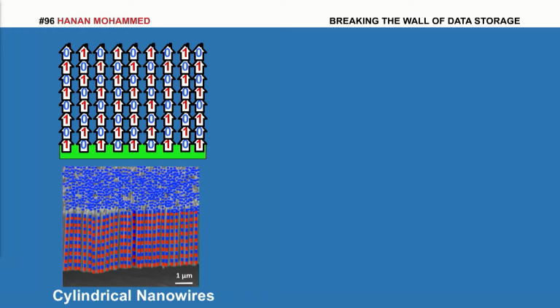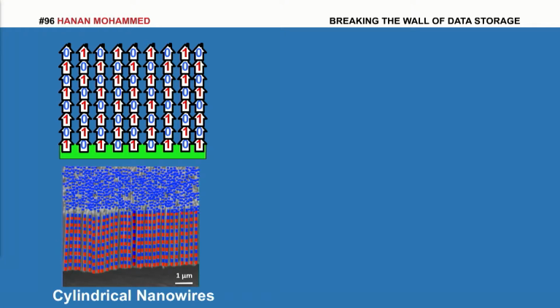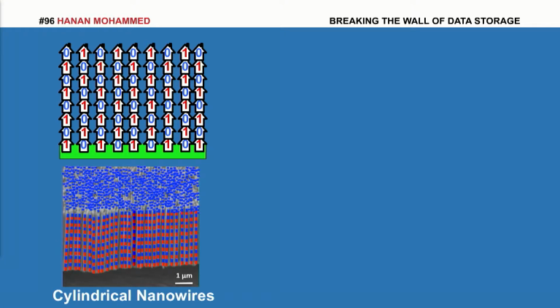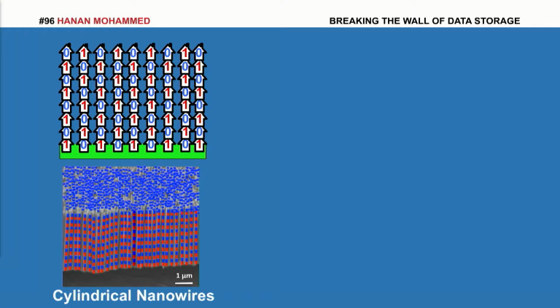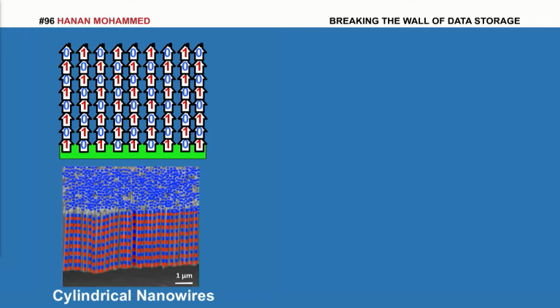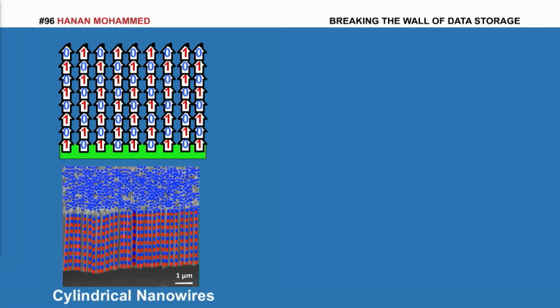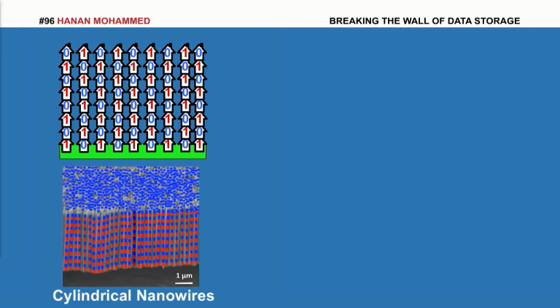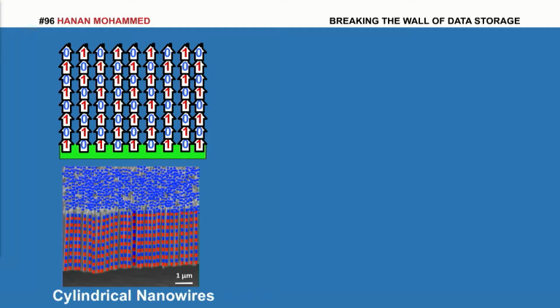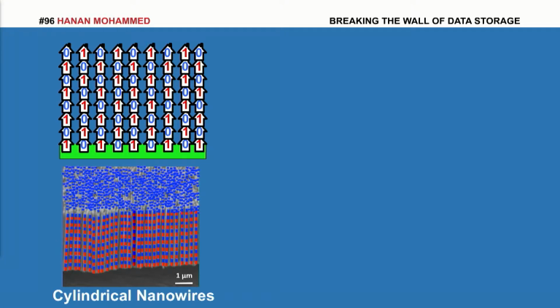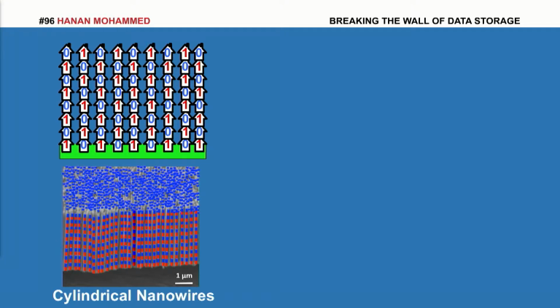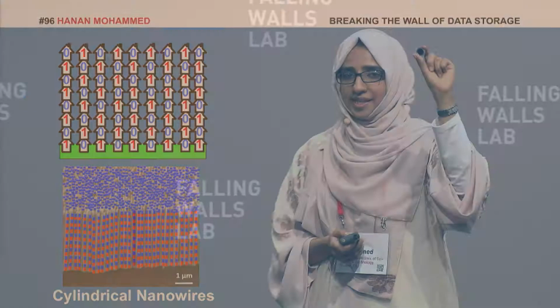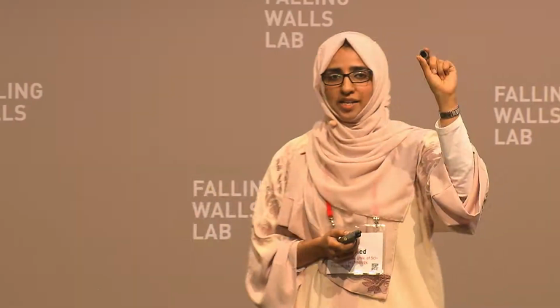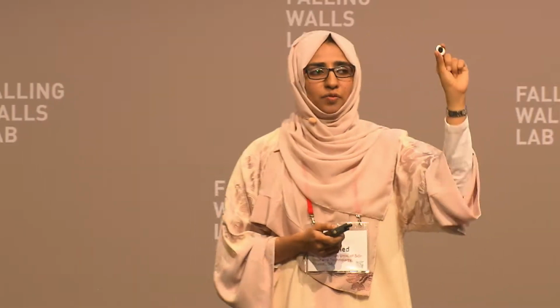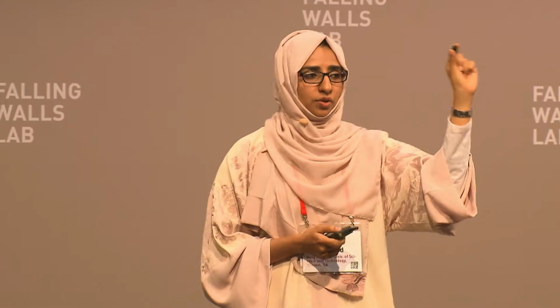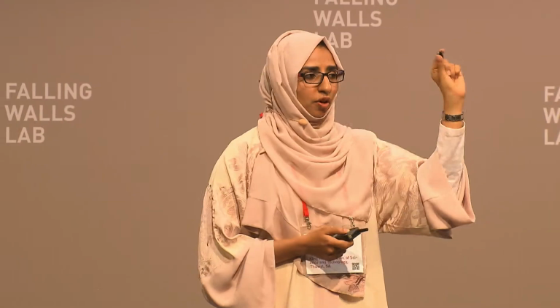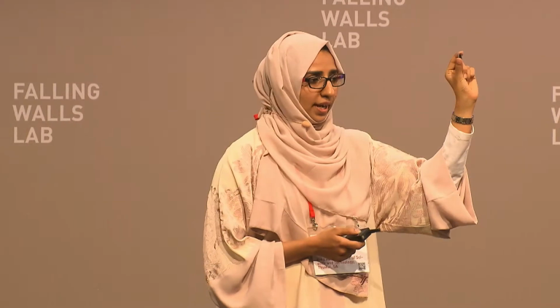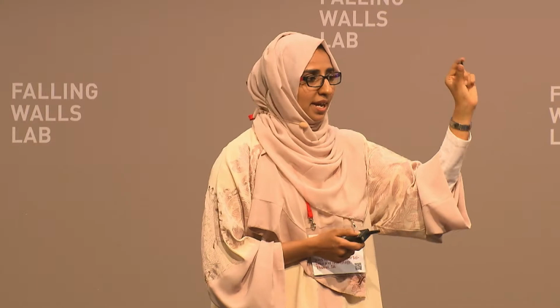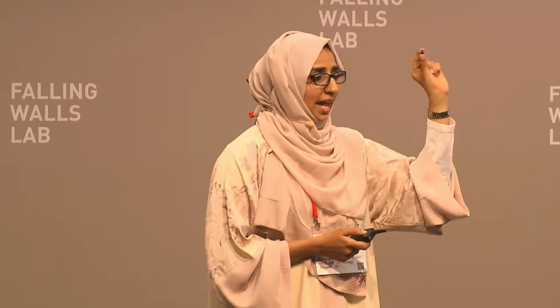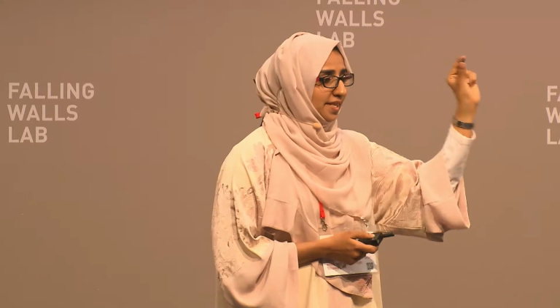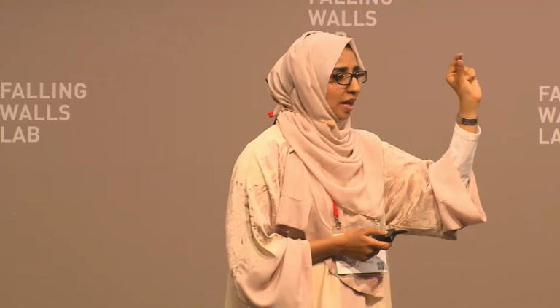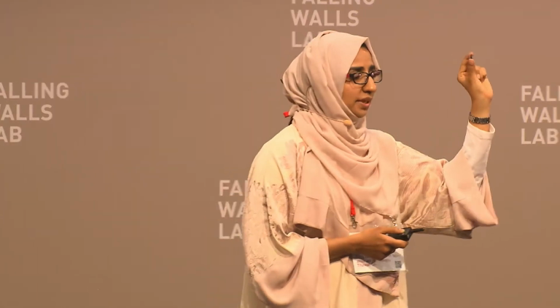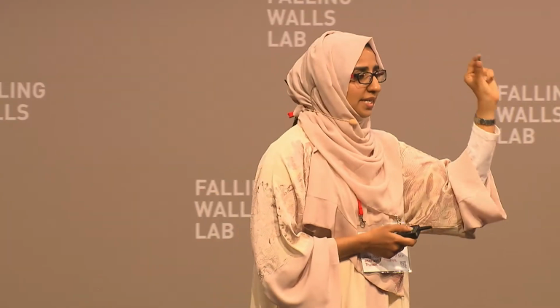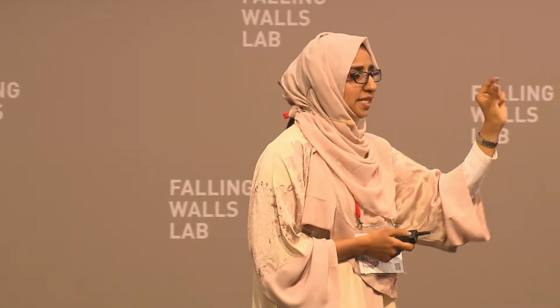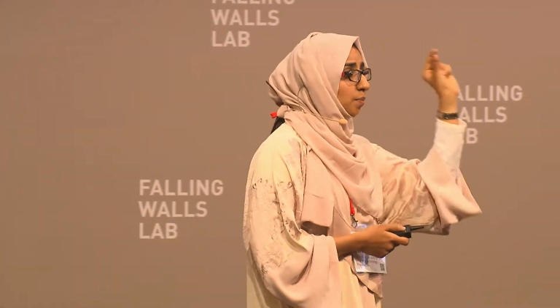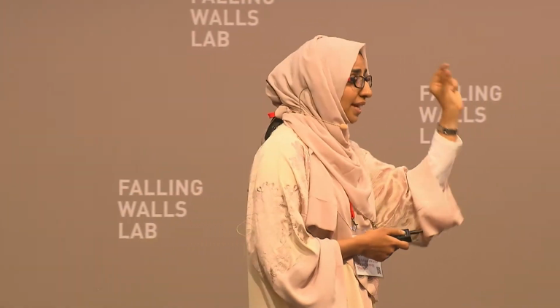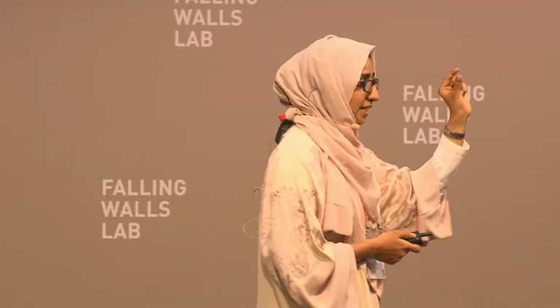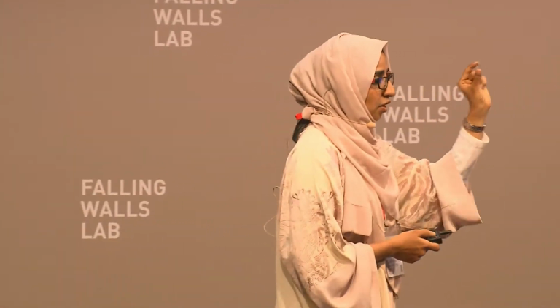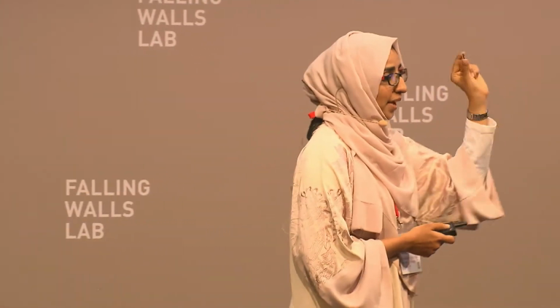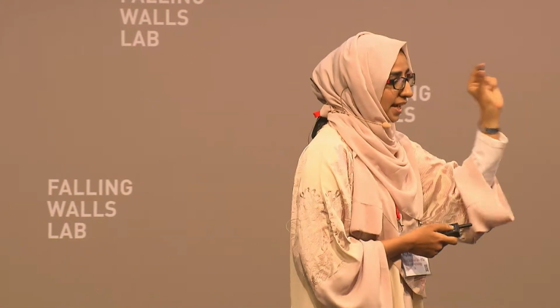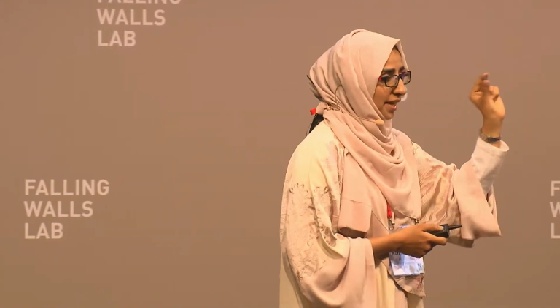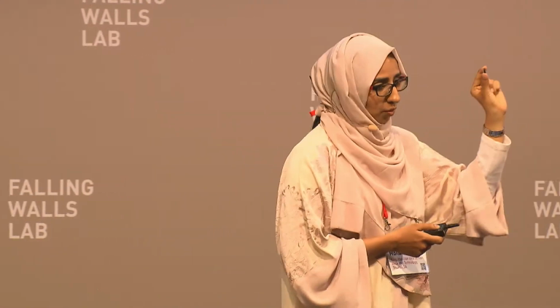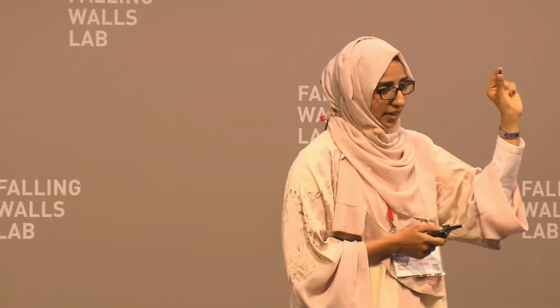Here is a sample. This sample is the size of a Euro coin, and it contains billions of magnetic nanowires.